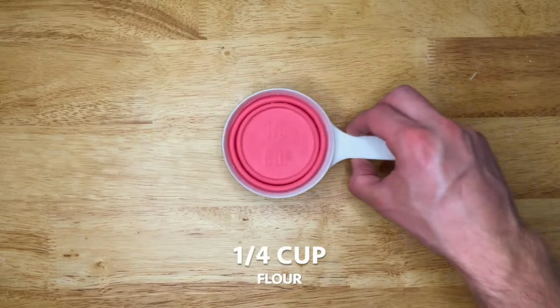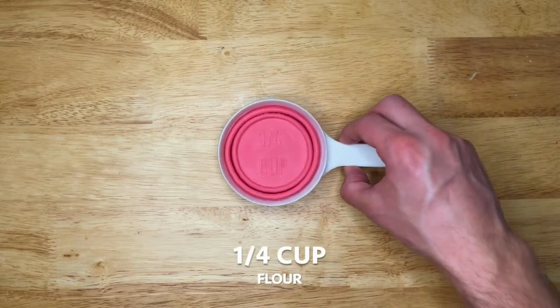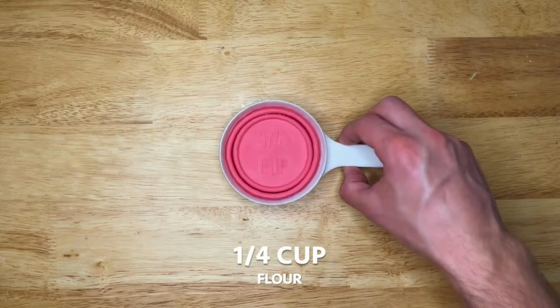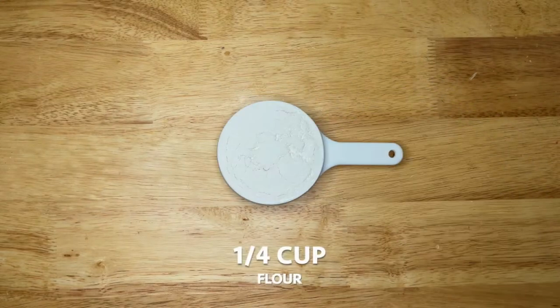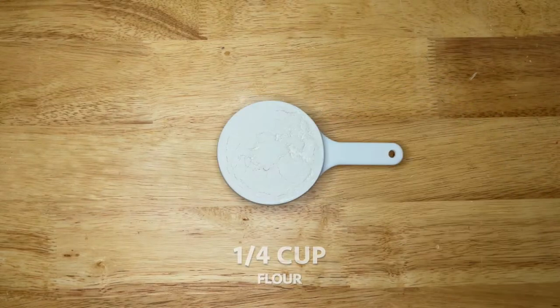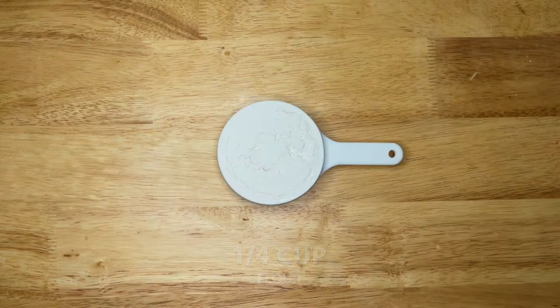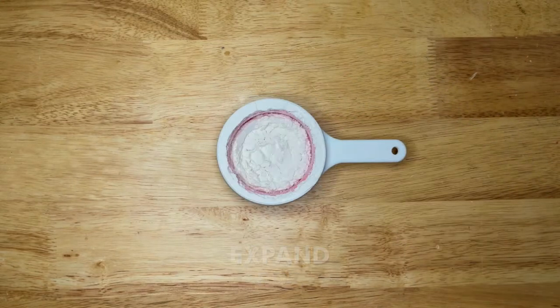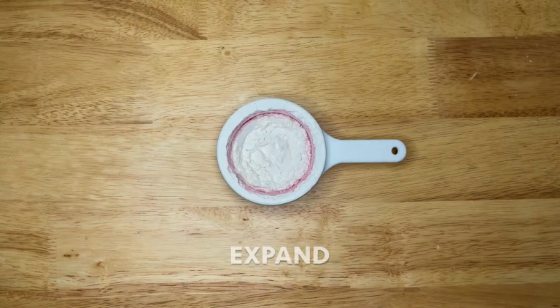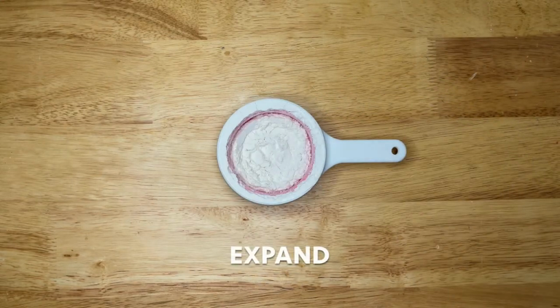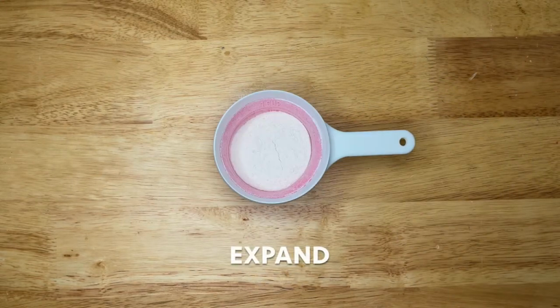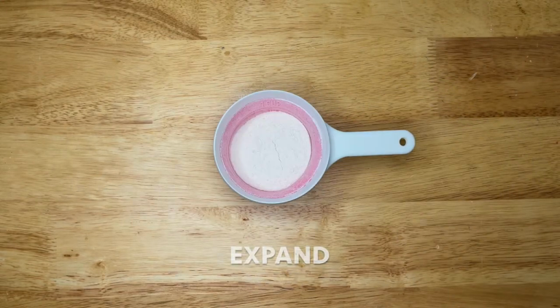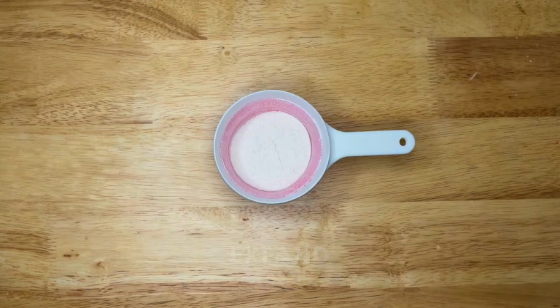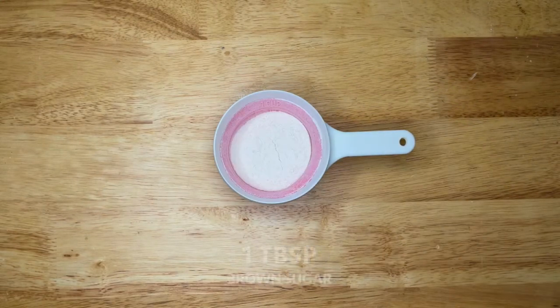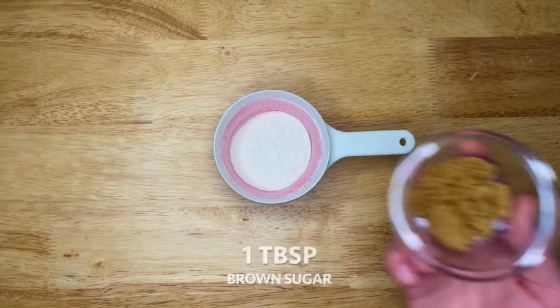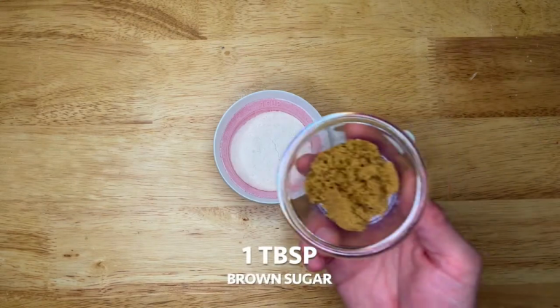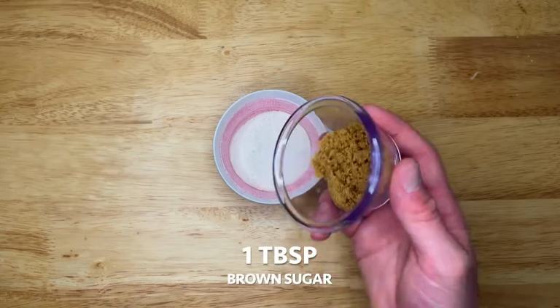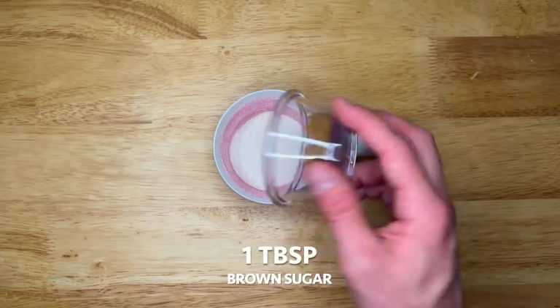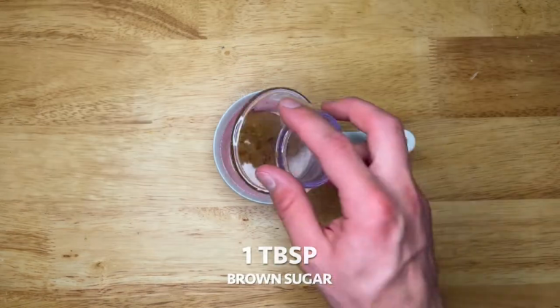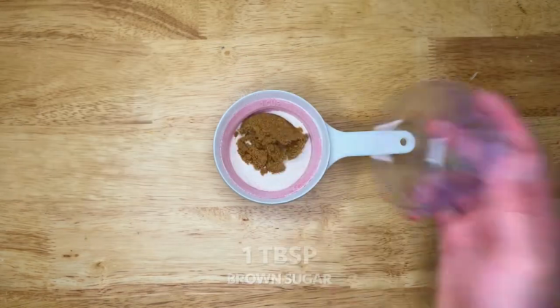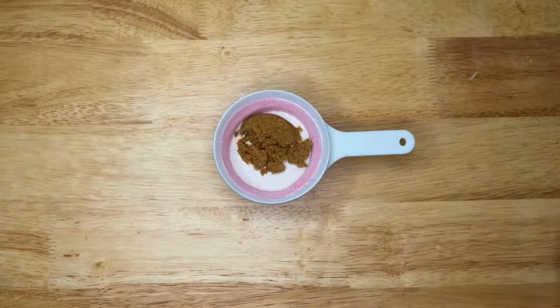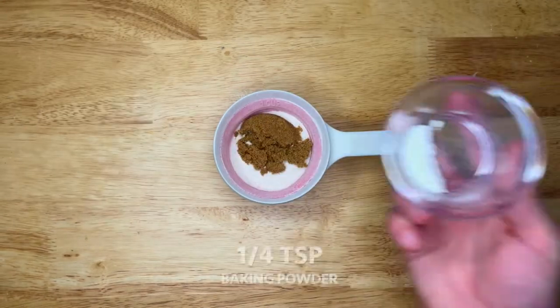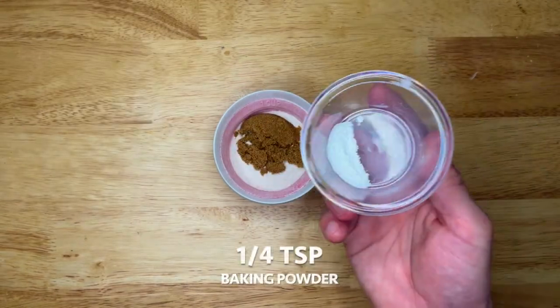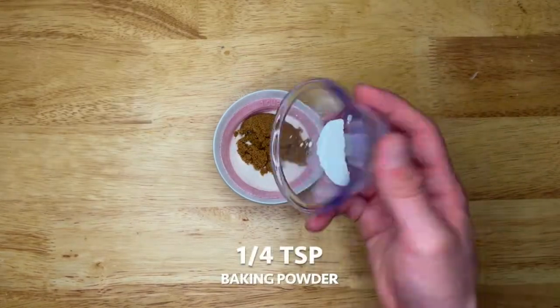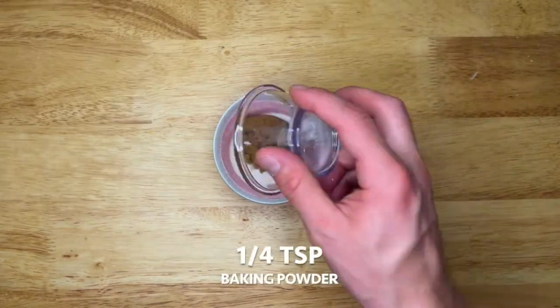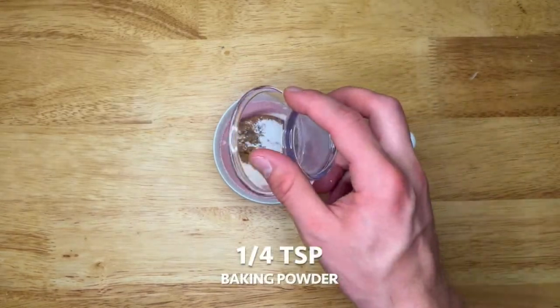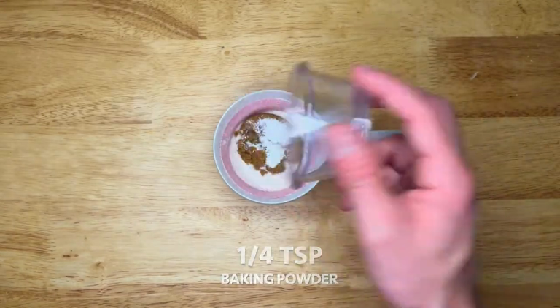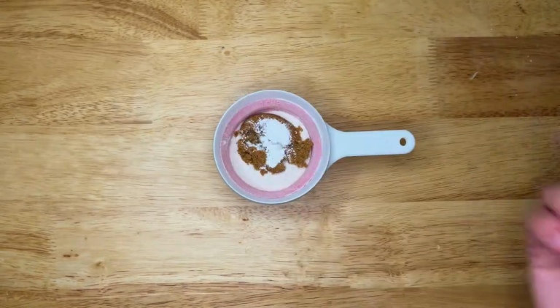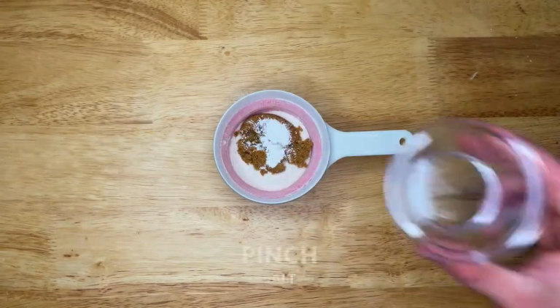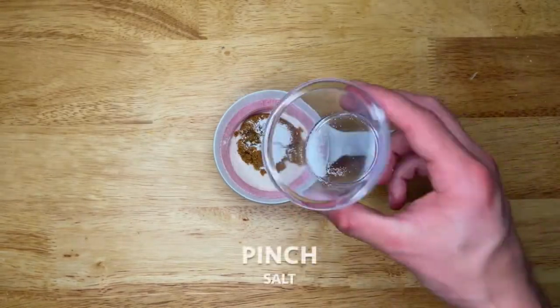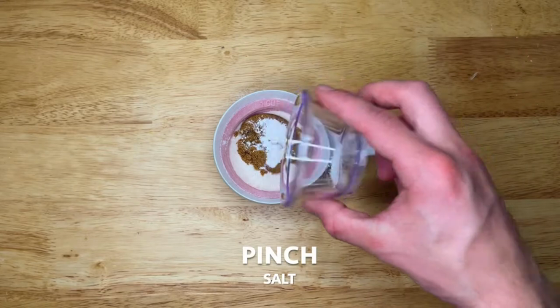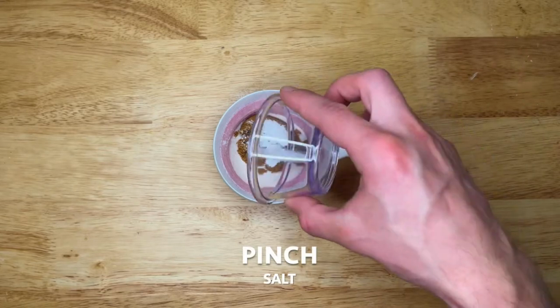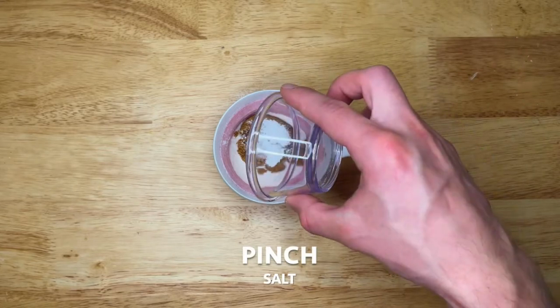Next, measure one-fourth cup of flour, packed to one cup, and add one tablespoon of brown sugar, one-fourth teaspoon of baking powder, and a pinch of salt.